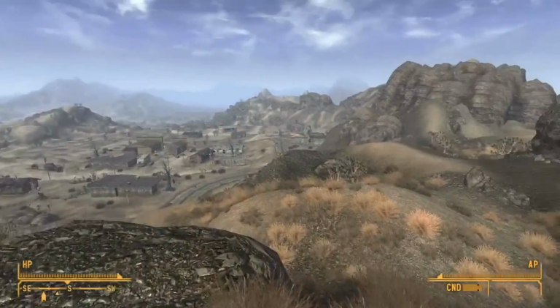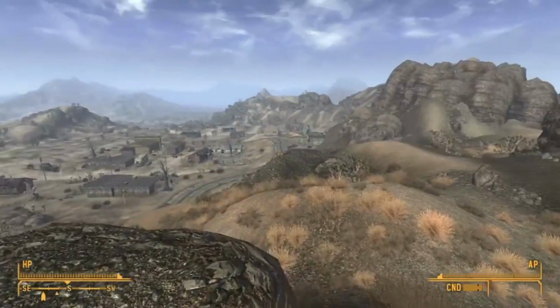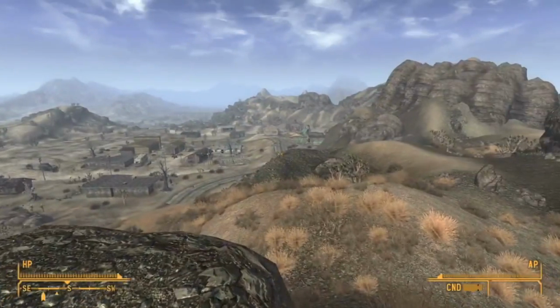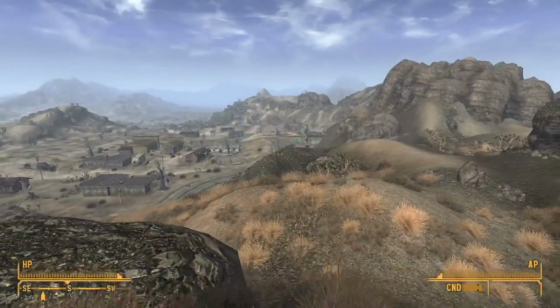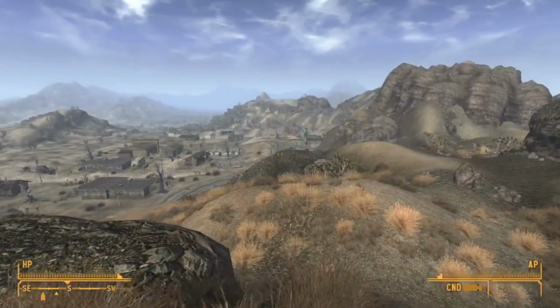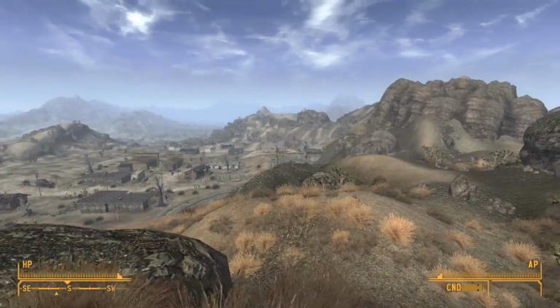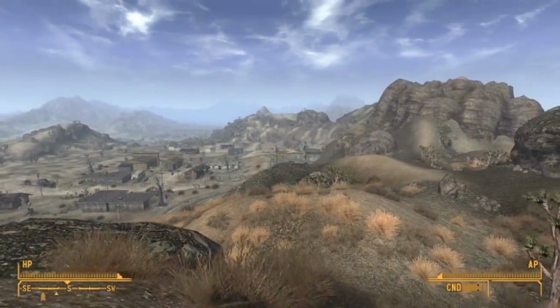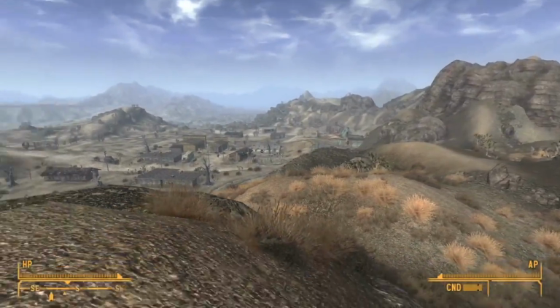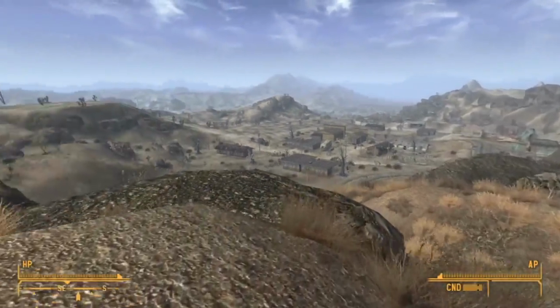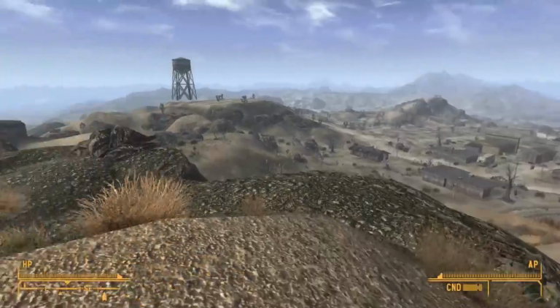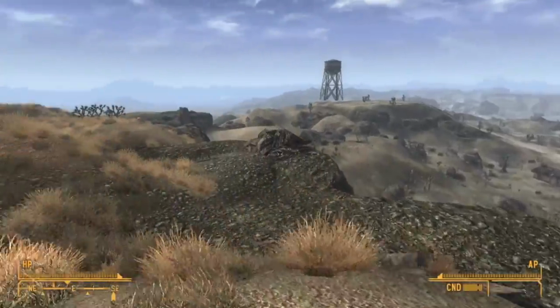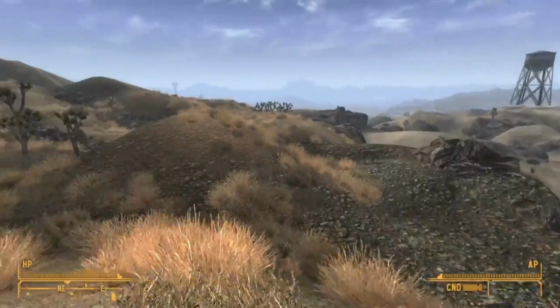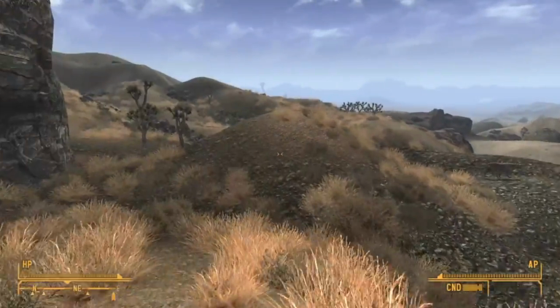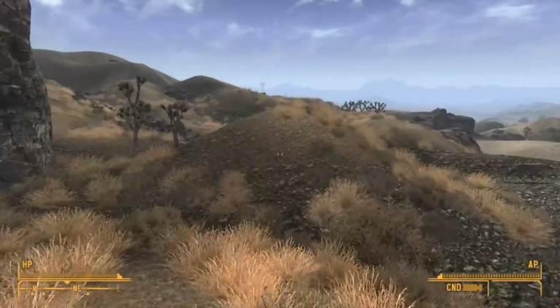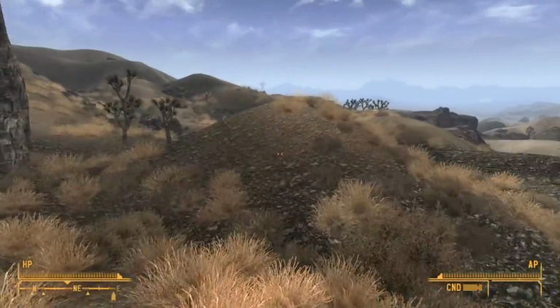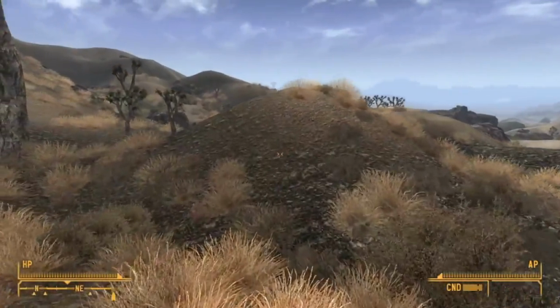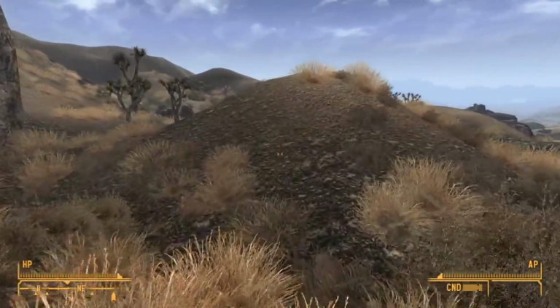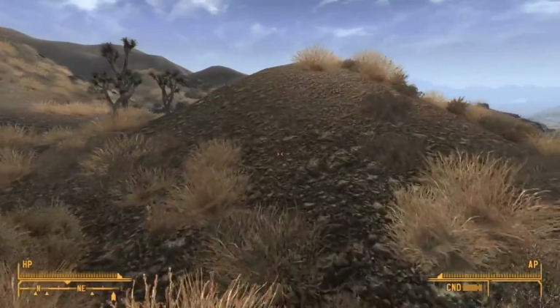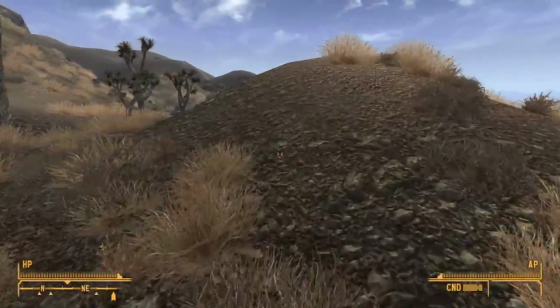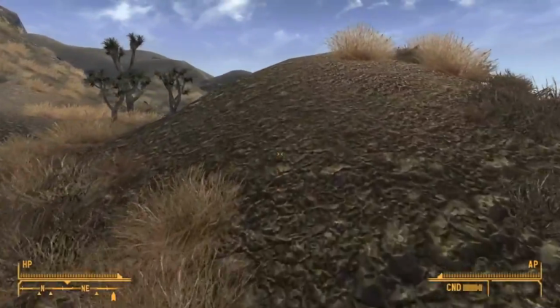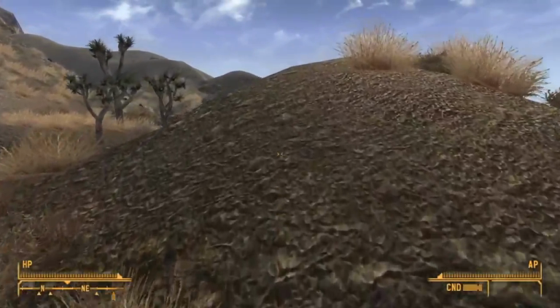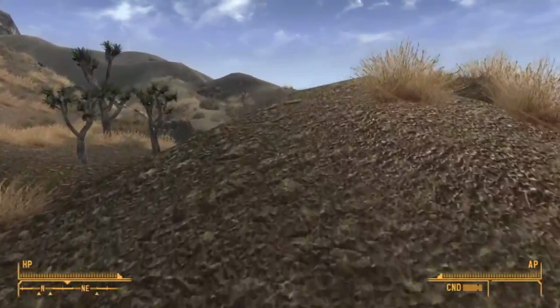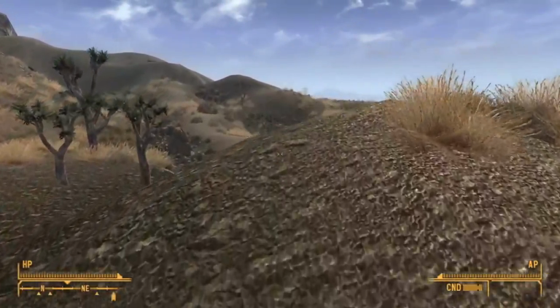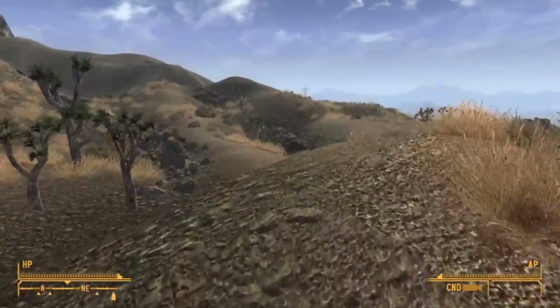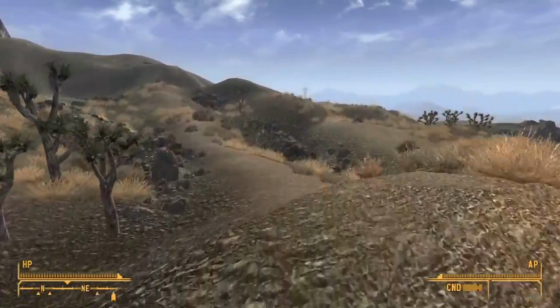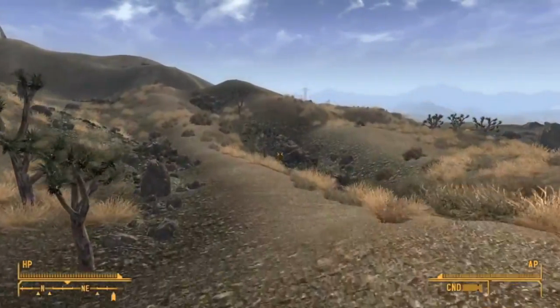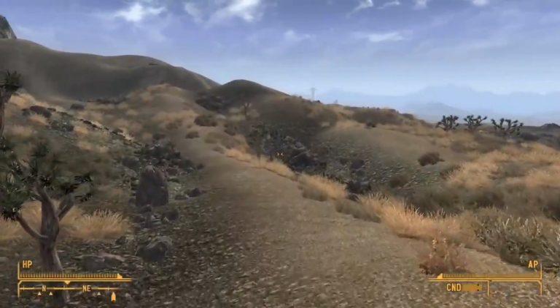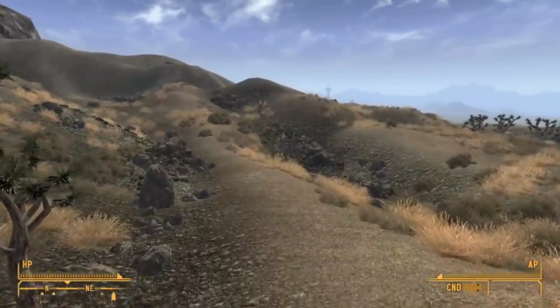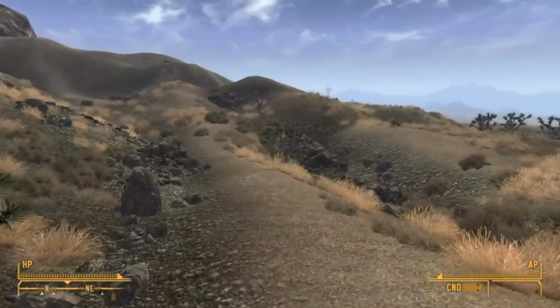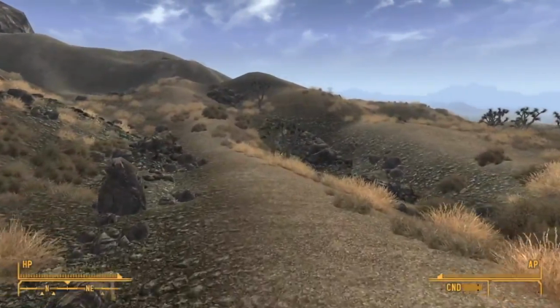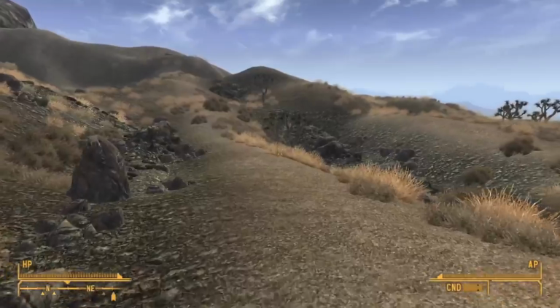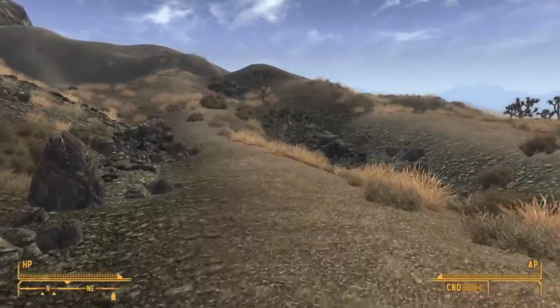Basically, you just go straight up the hill from the gas station. You just keep walking straight. And that's basically it.